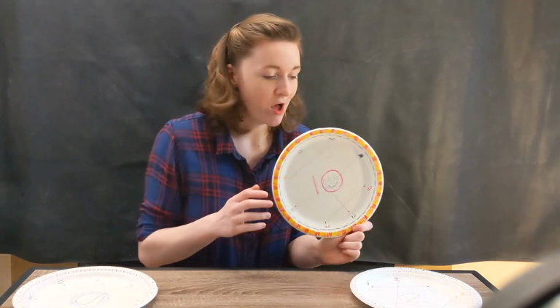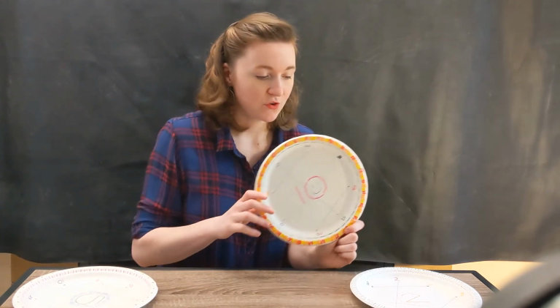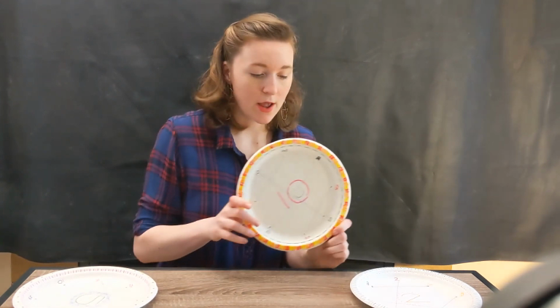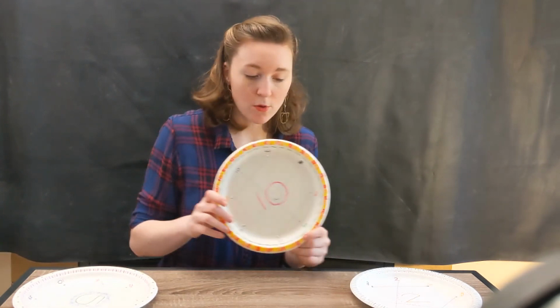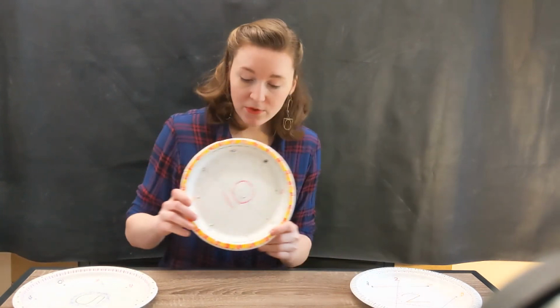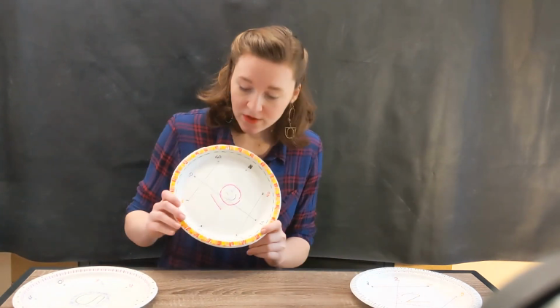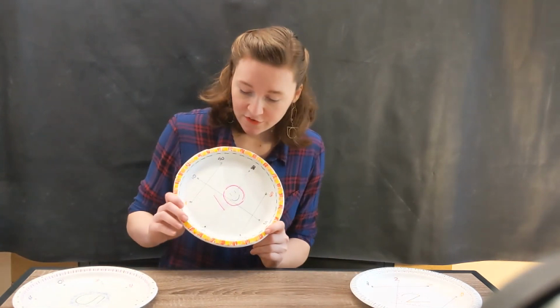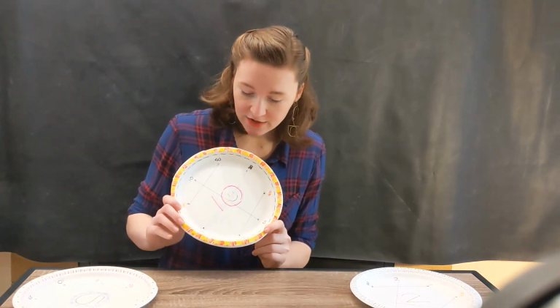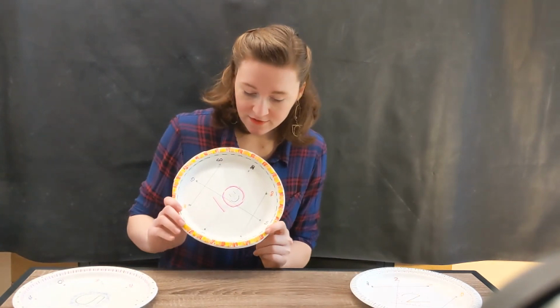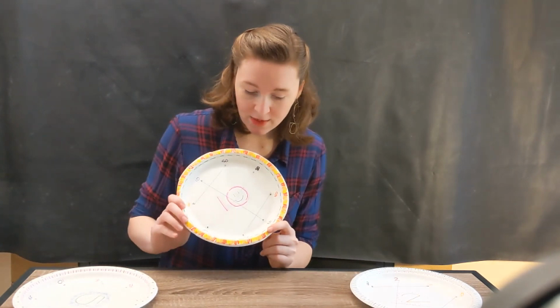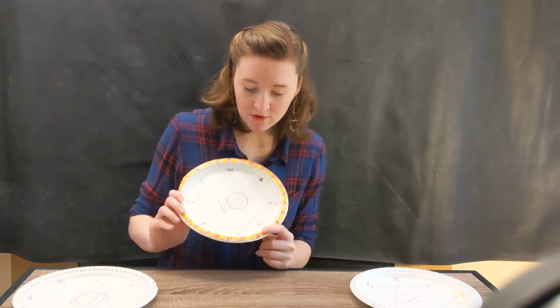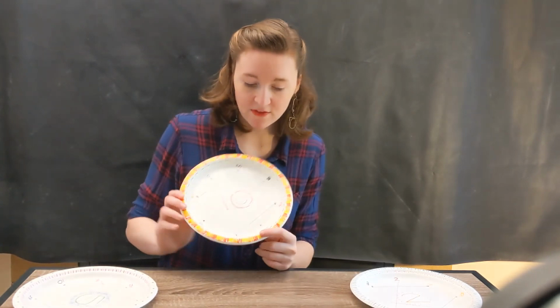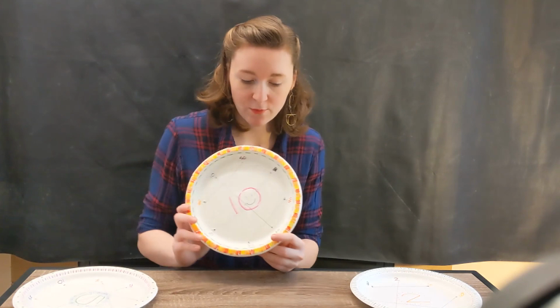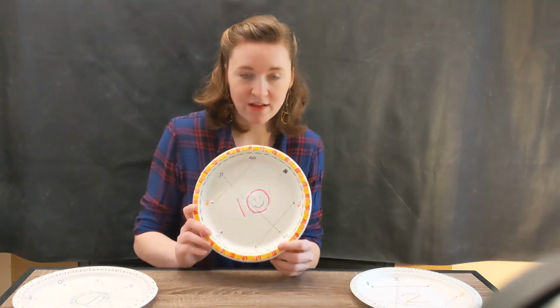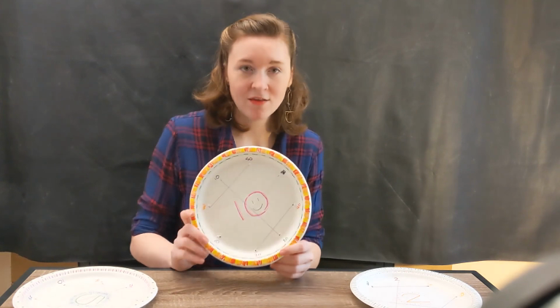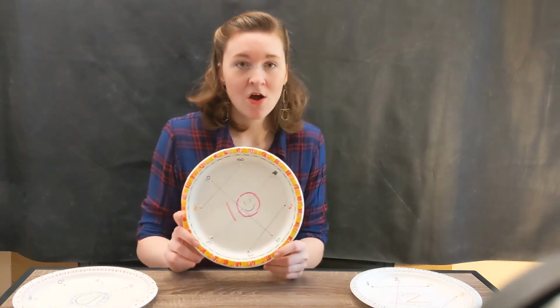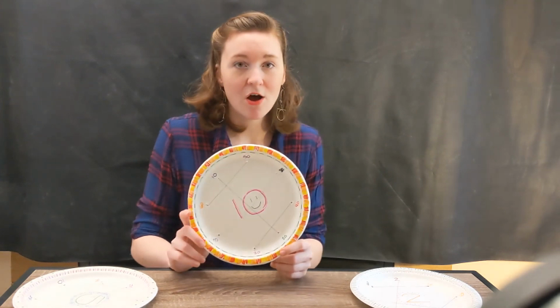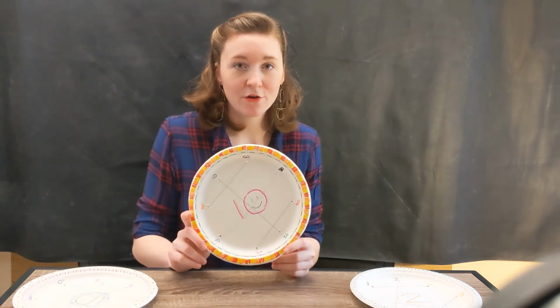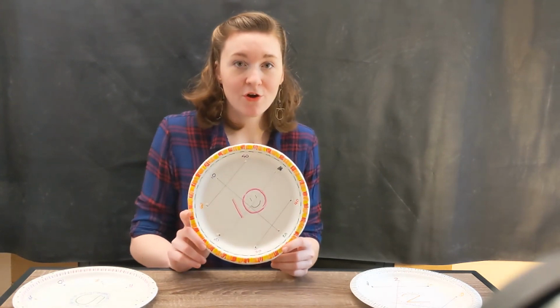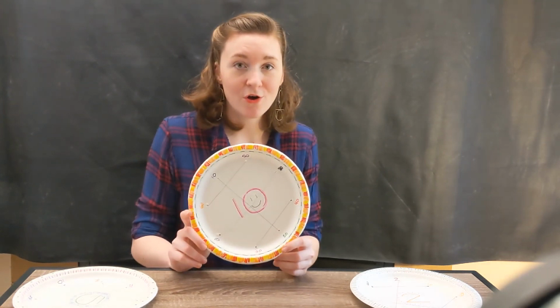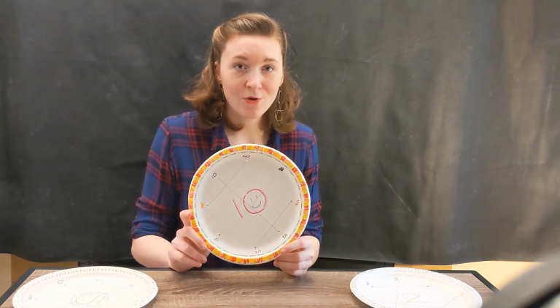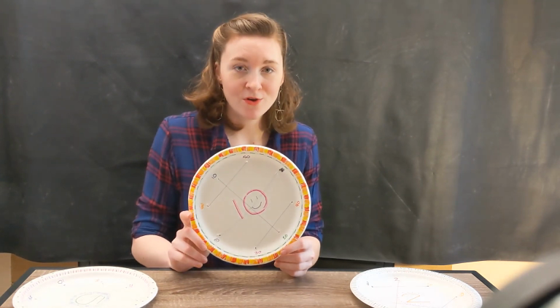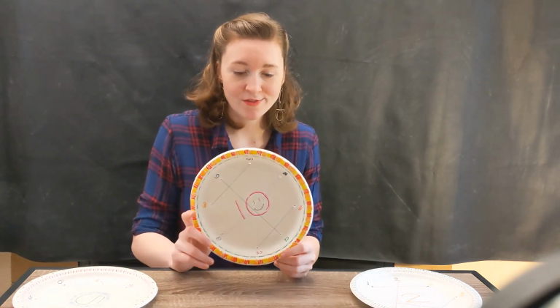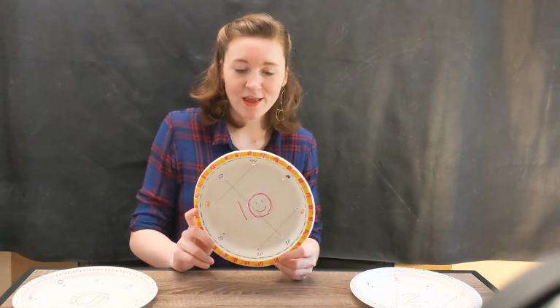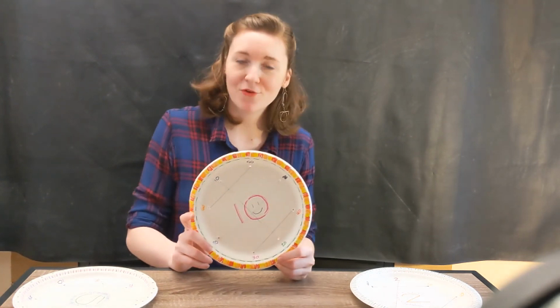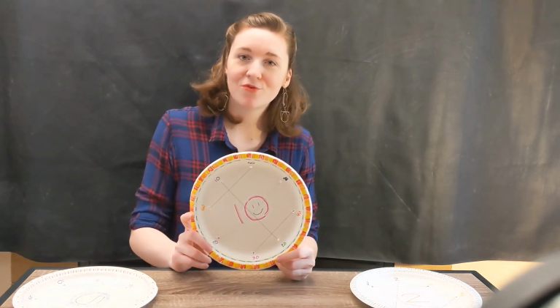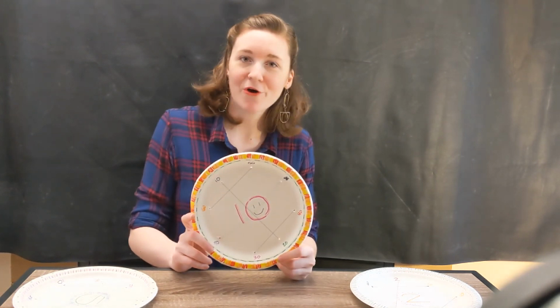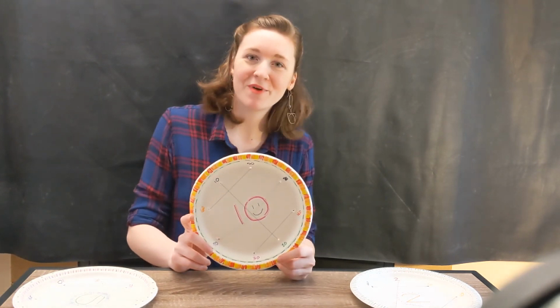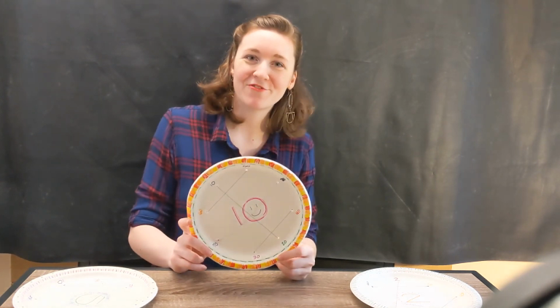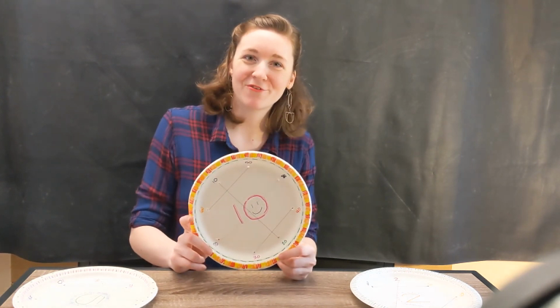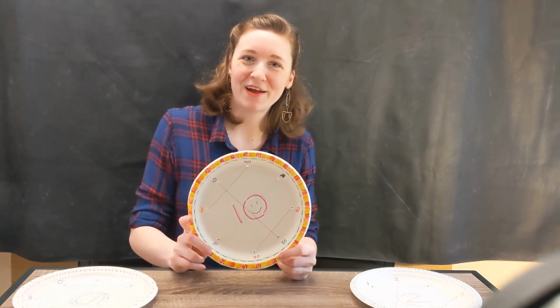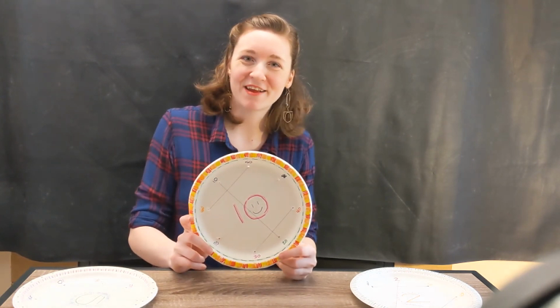I hope you get a chance to make one of these plates on your own. Thank you so much for watching.